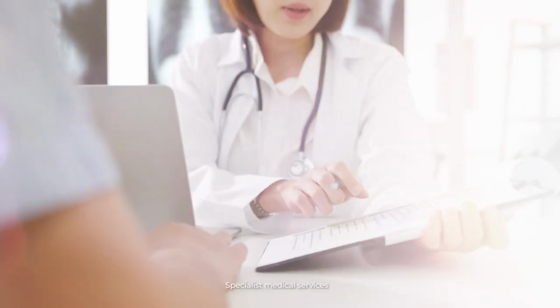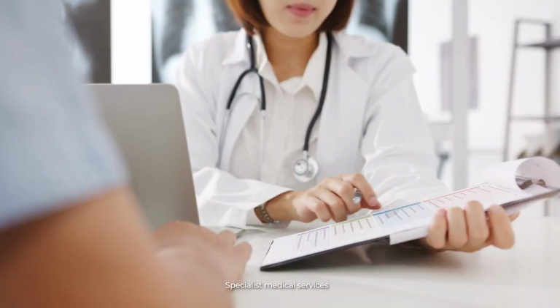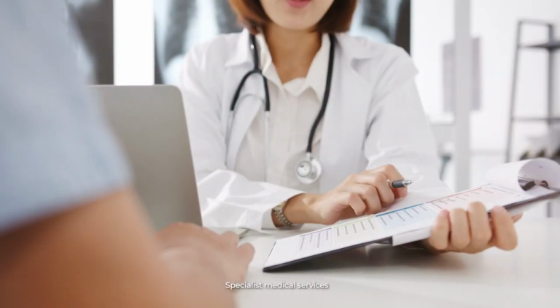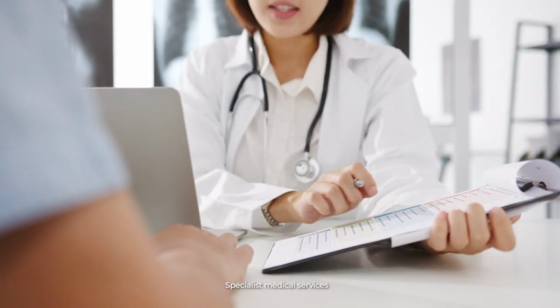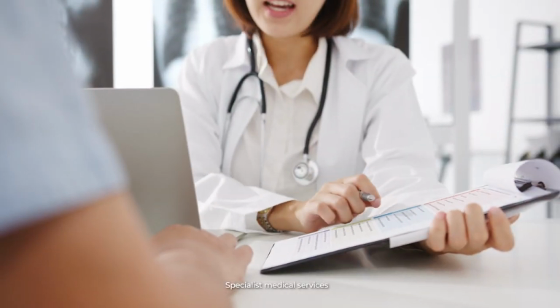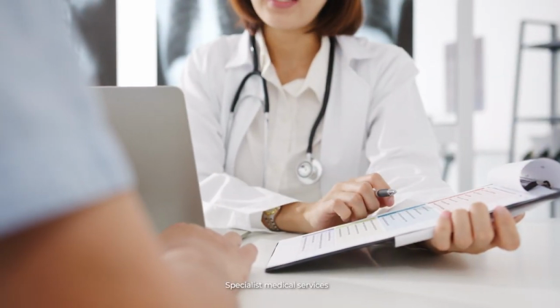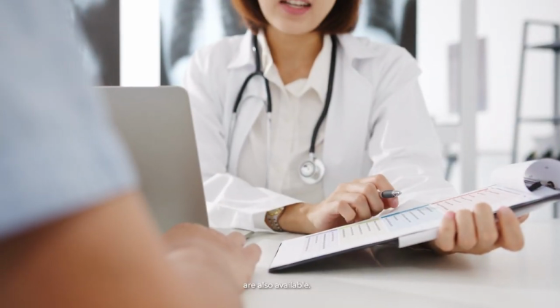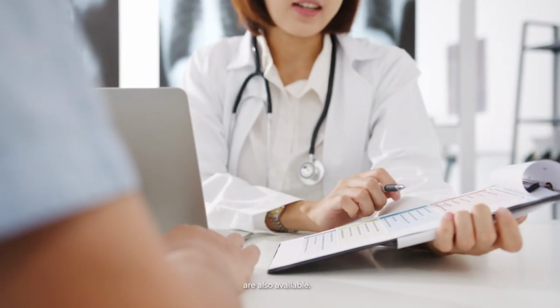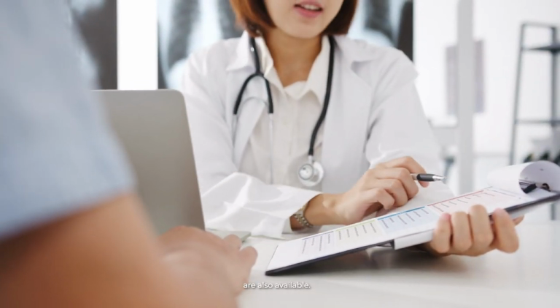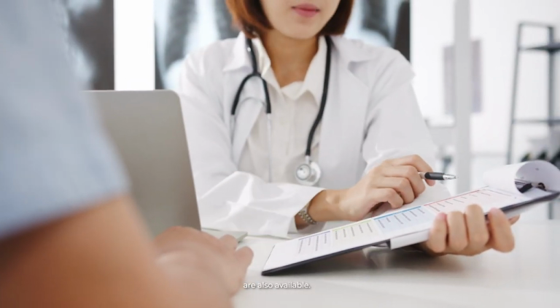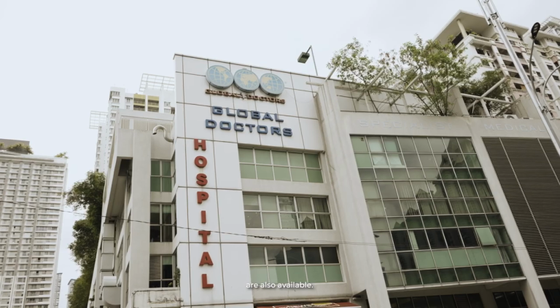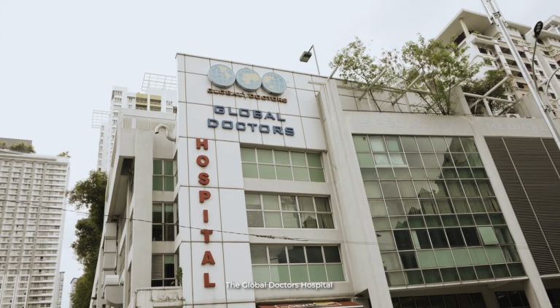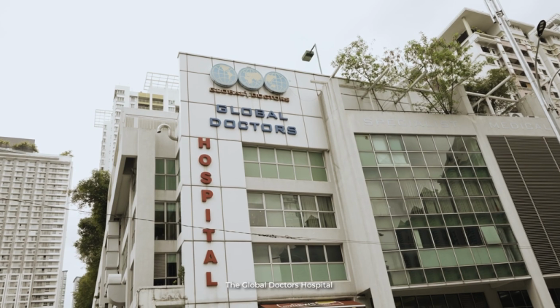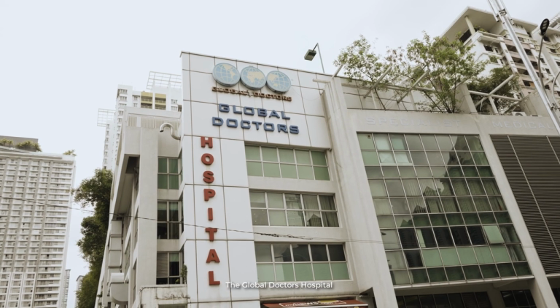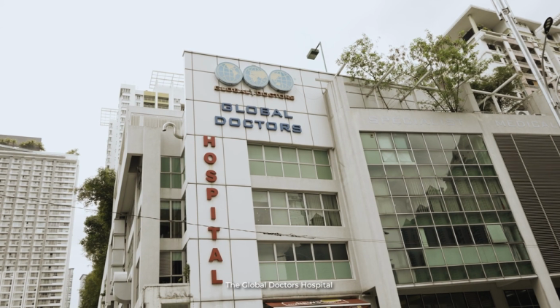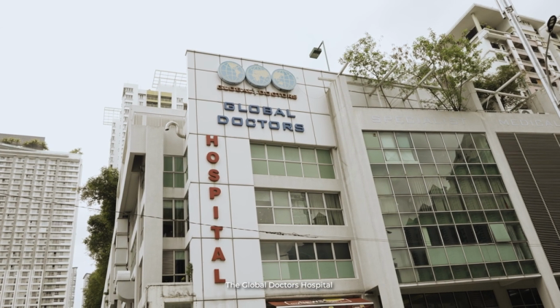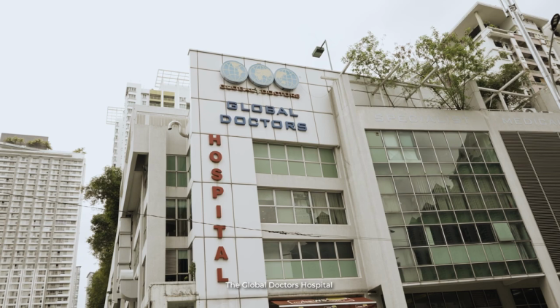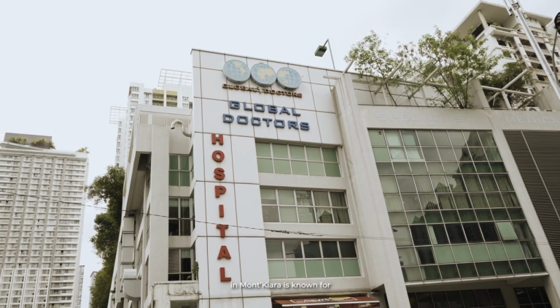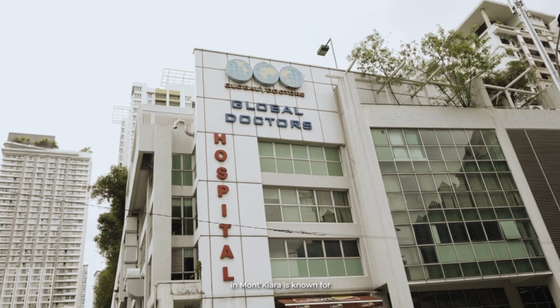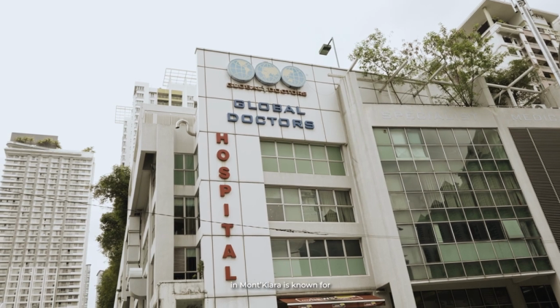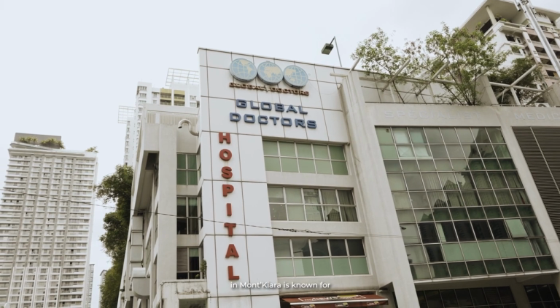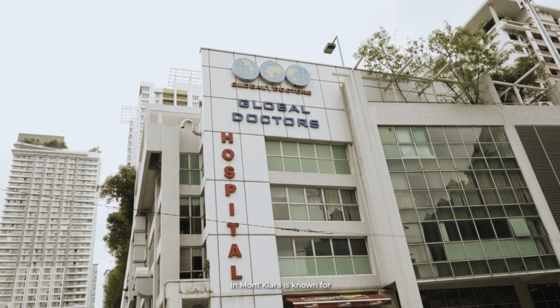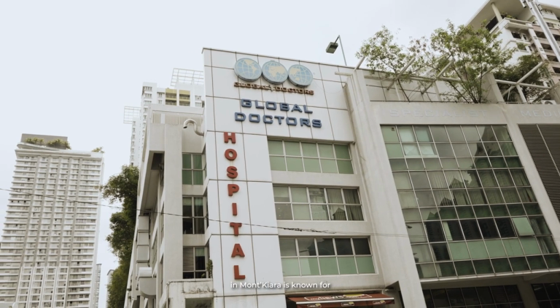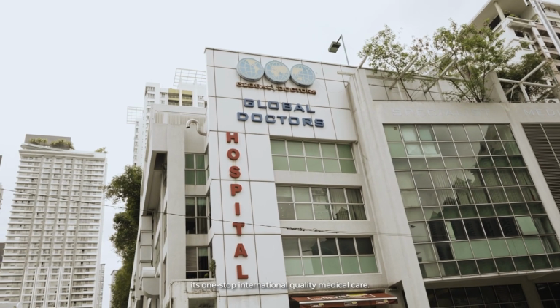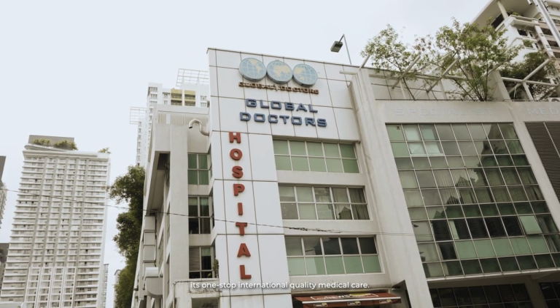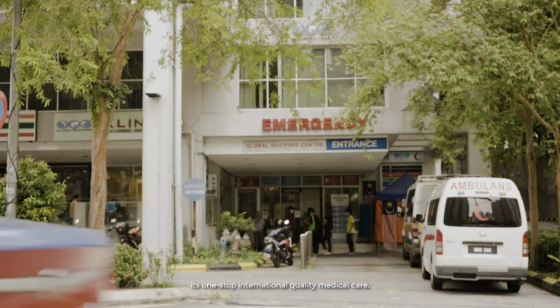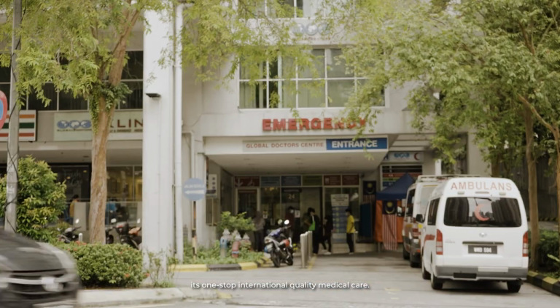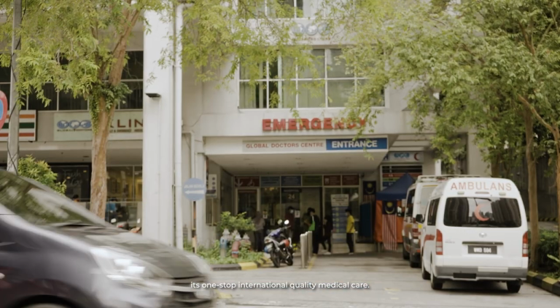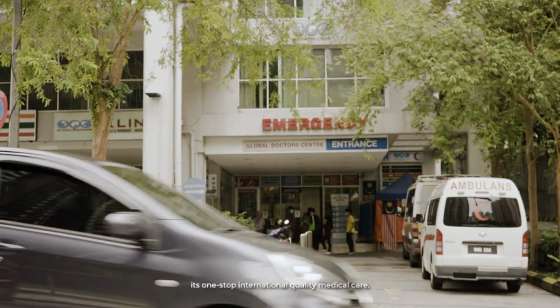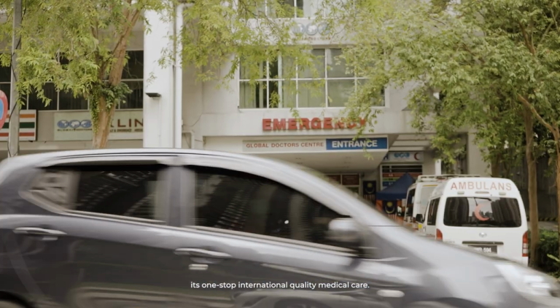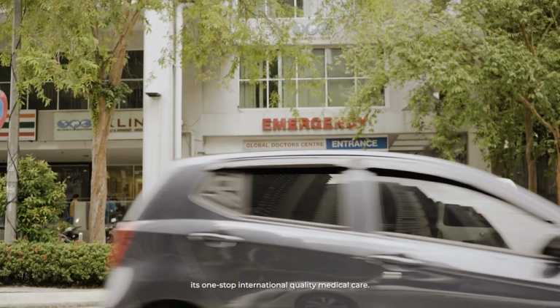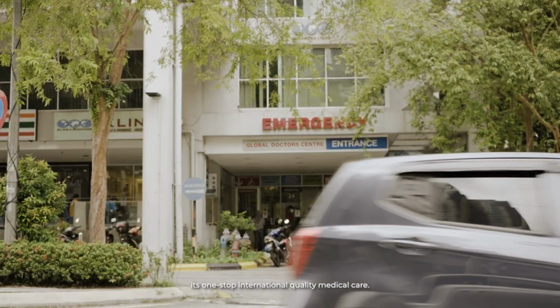Specialist medical services are also available. The Global Doctors' Hospital in Mont Kiara is known for its one-stop international quality medical care.